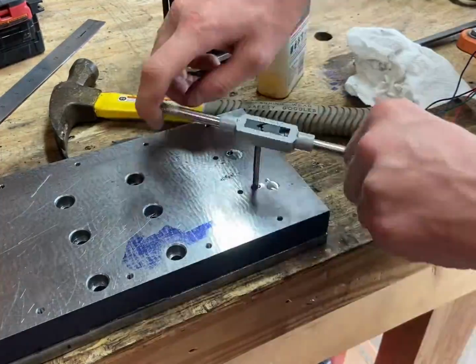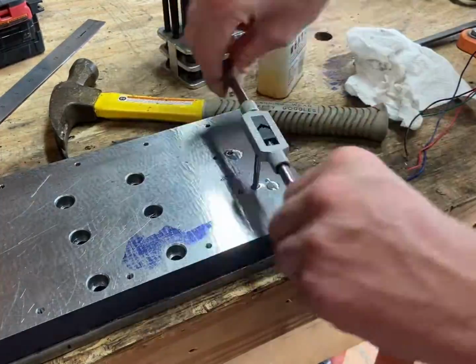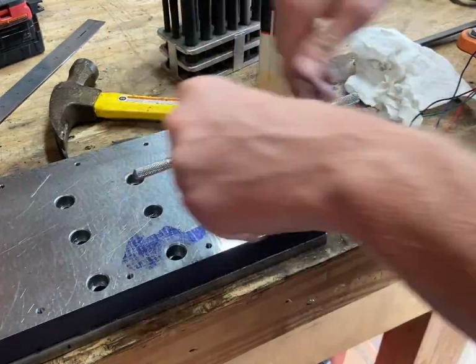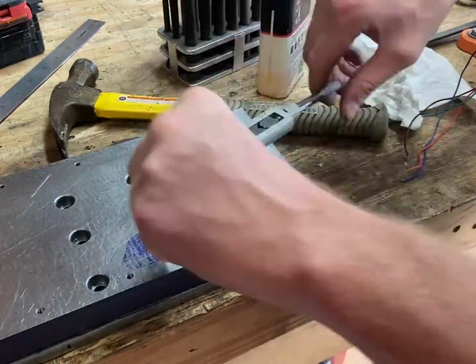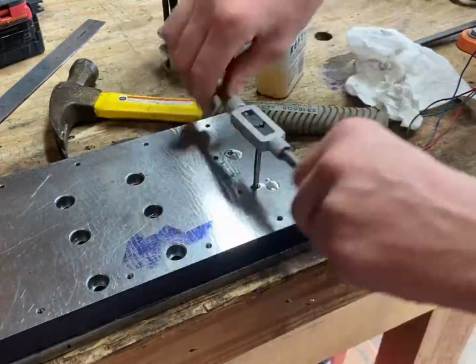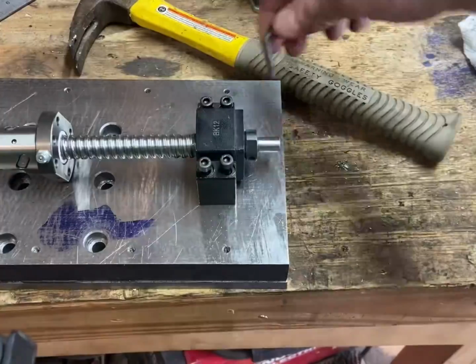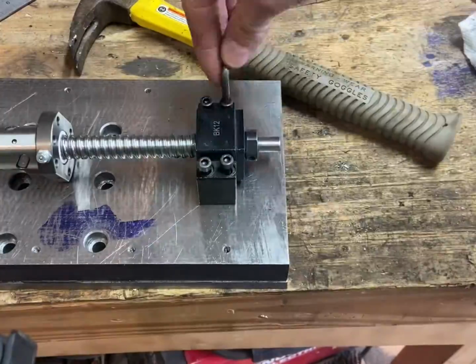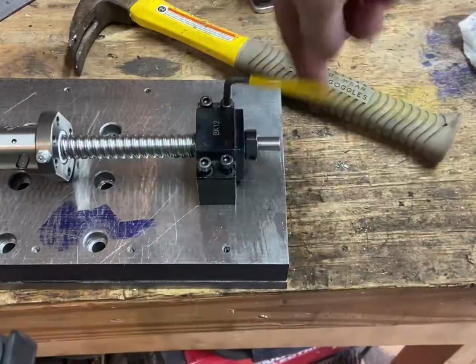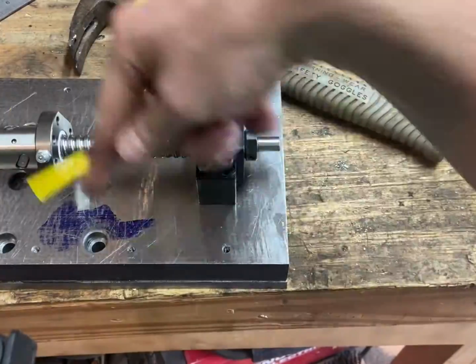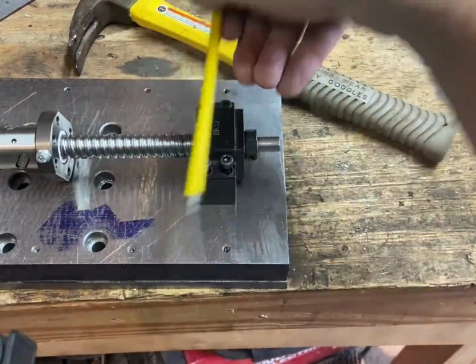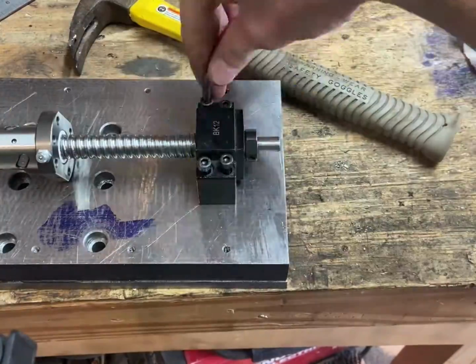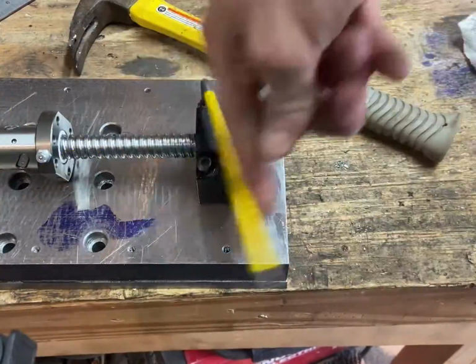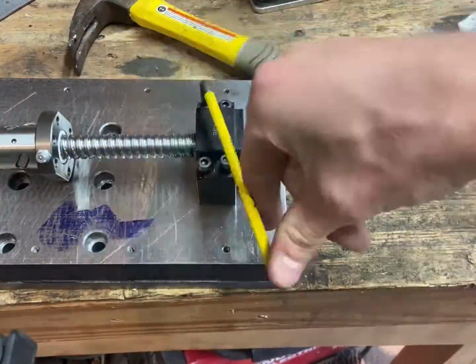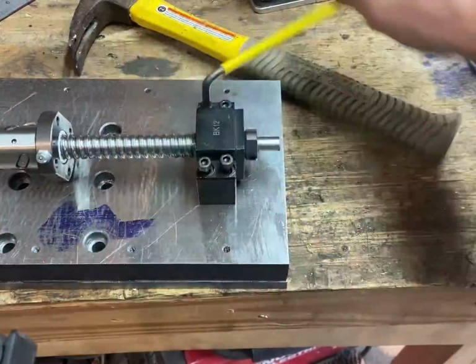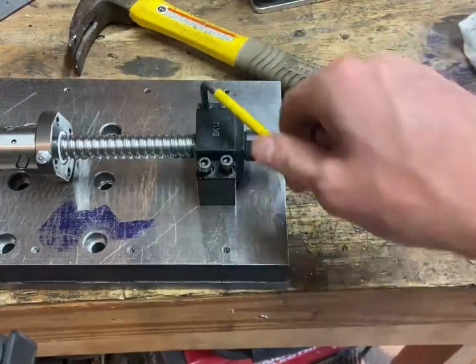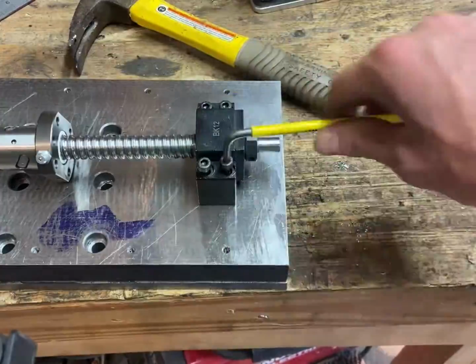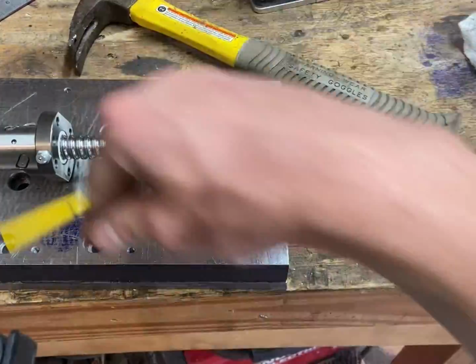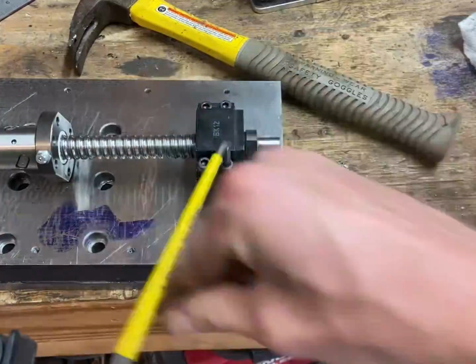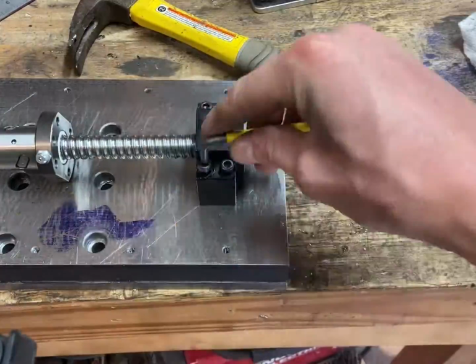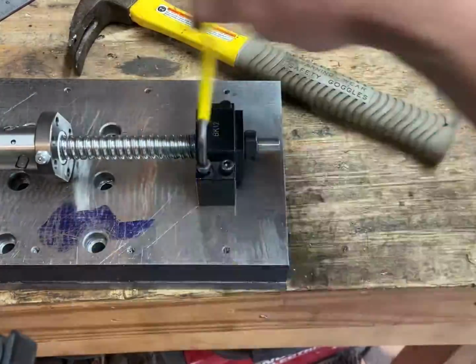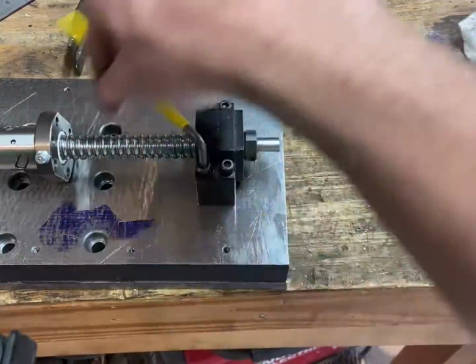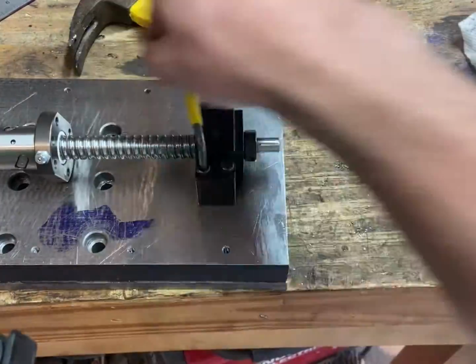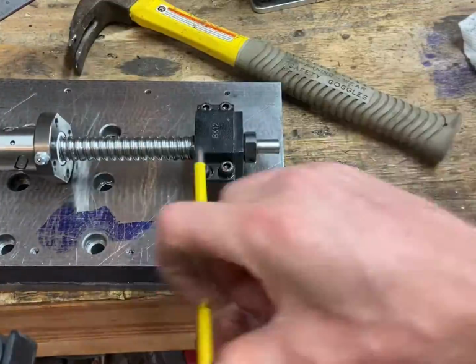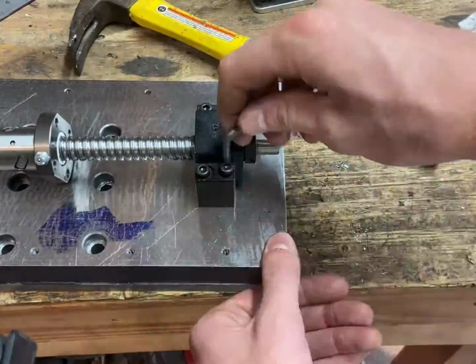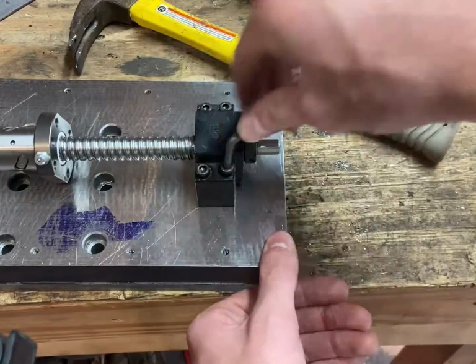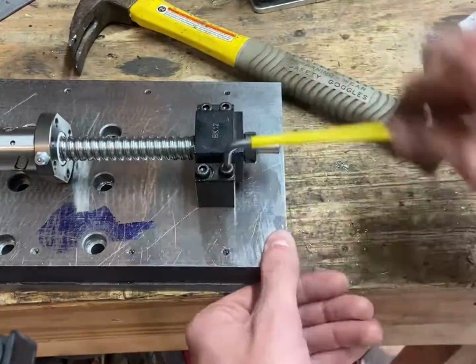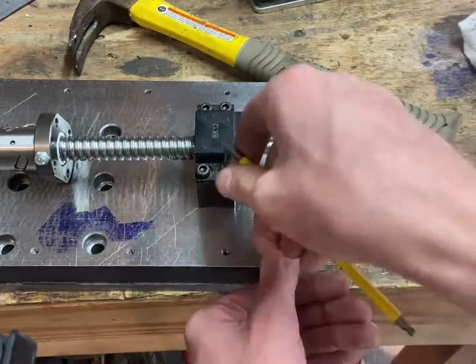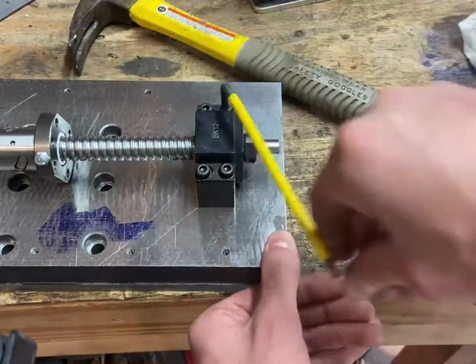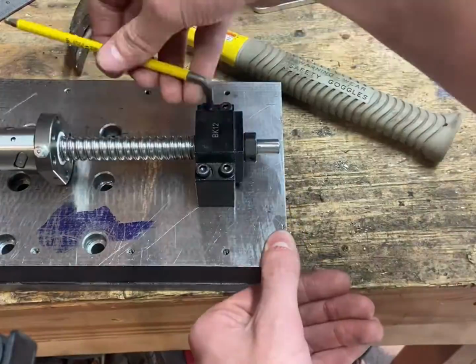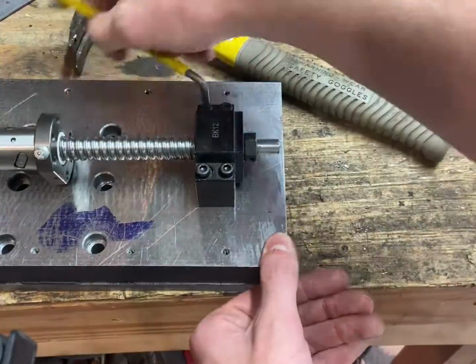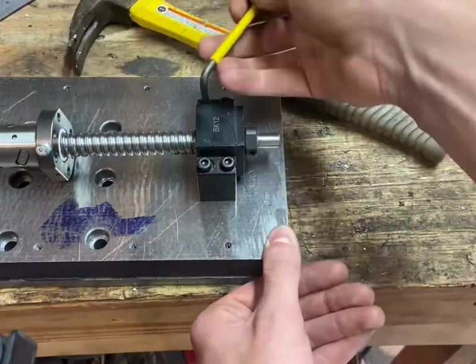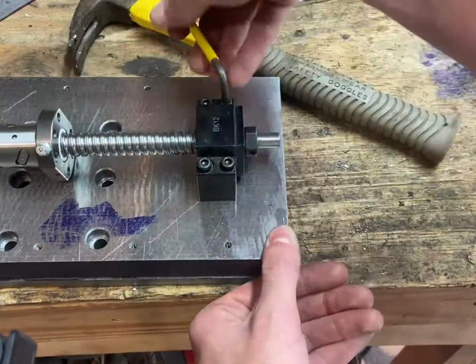With the holes tapped, I can confirm that my ball screw mounts do actually anchor into the cross slide, so that's great.